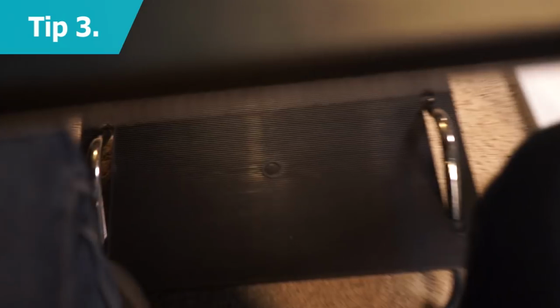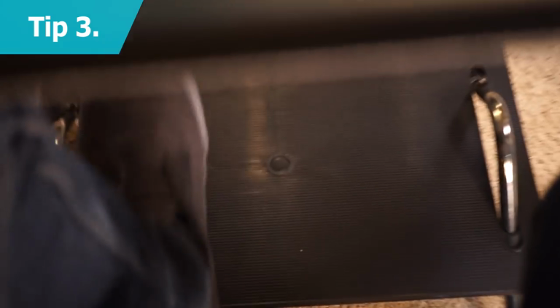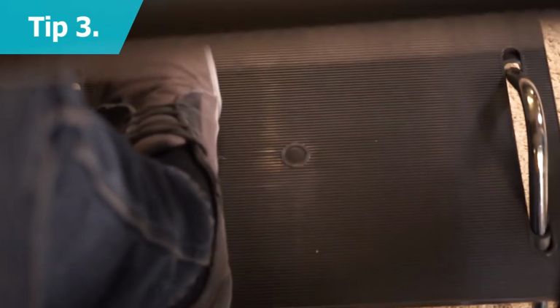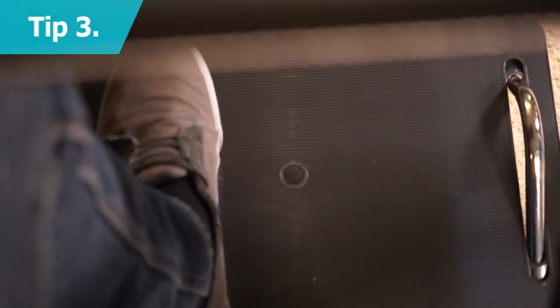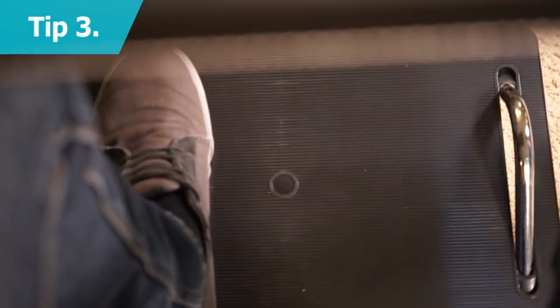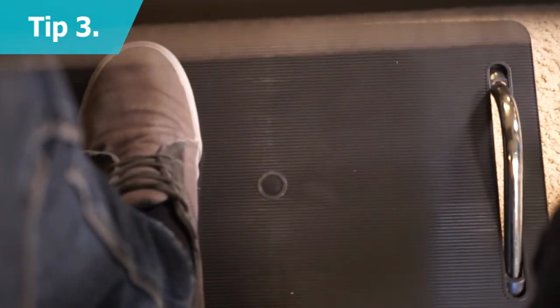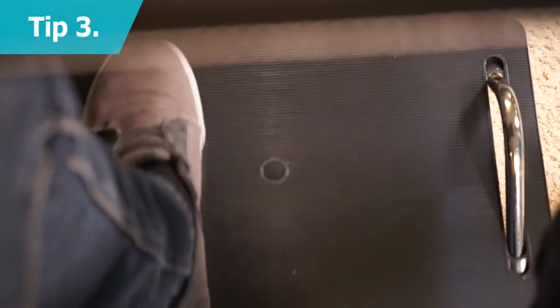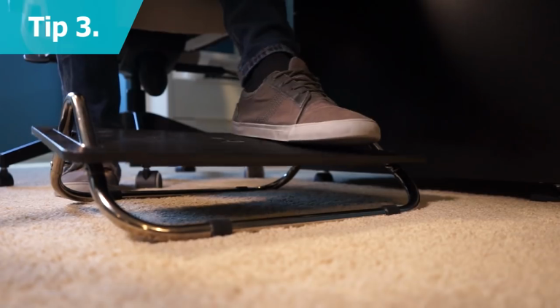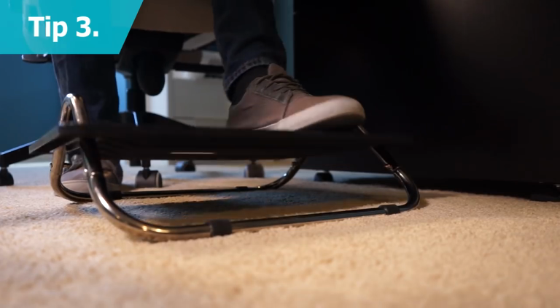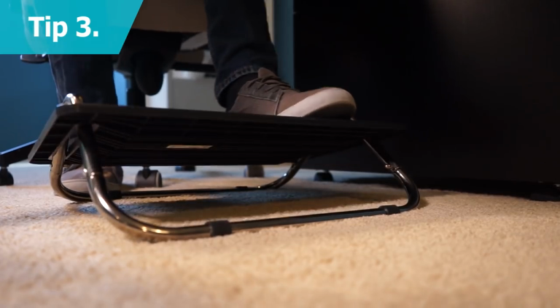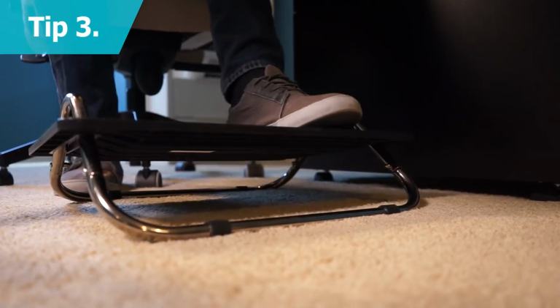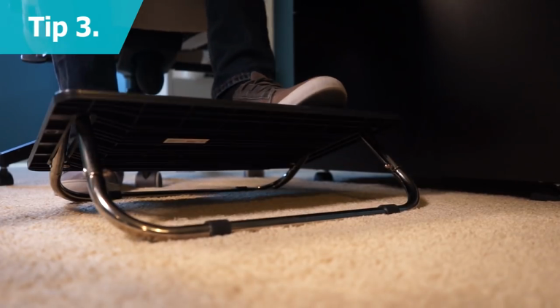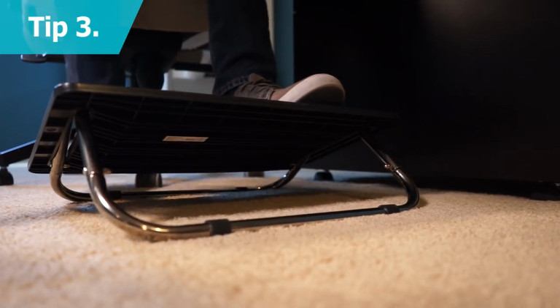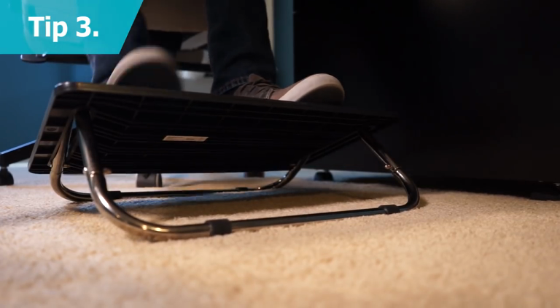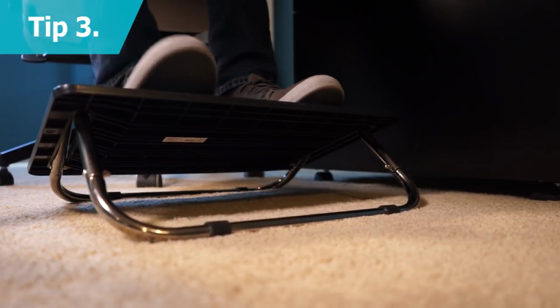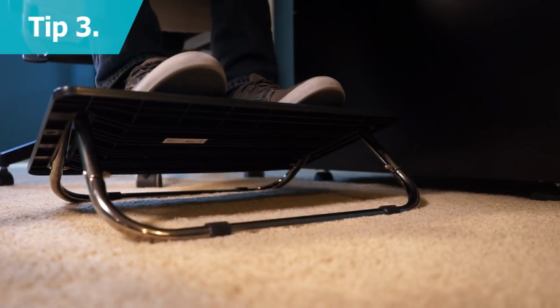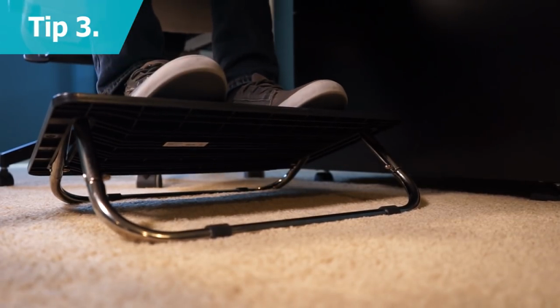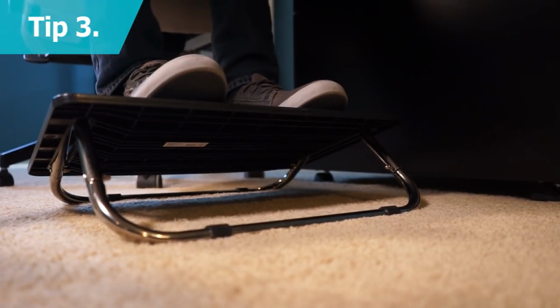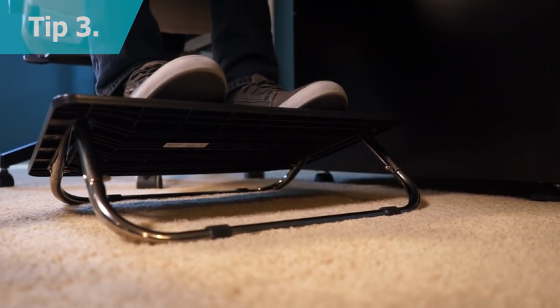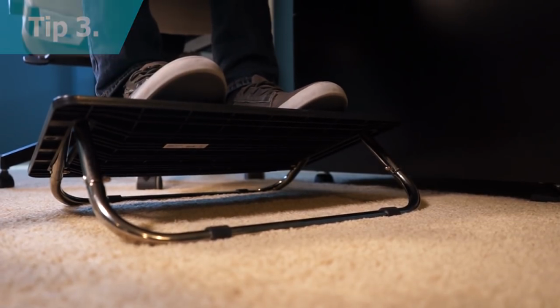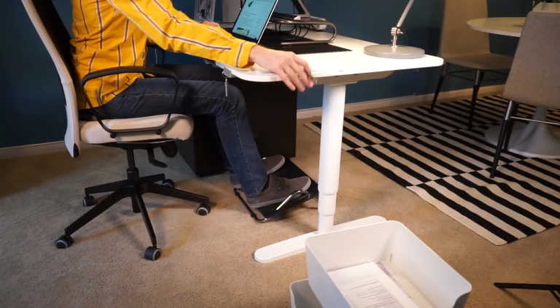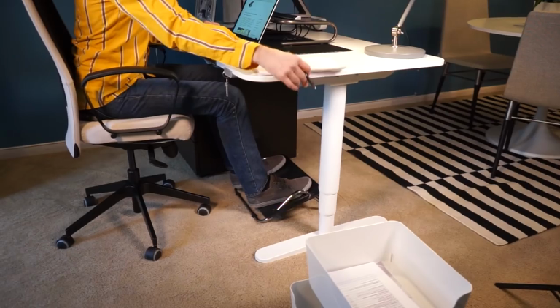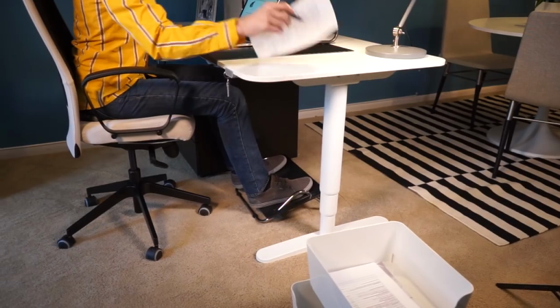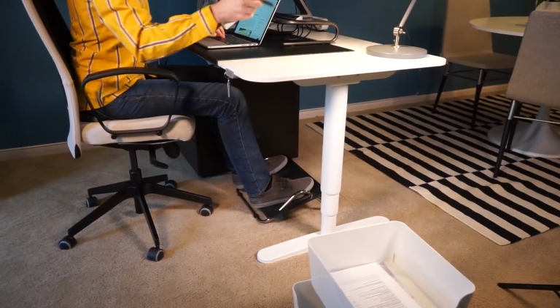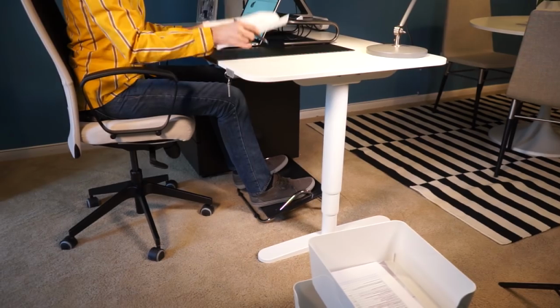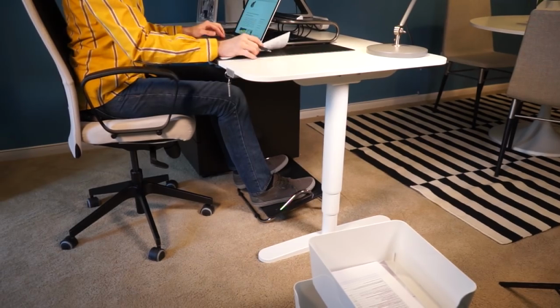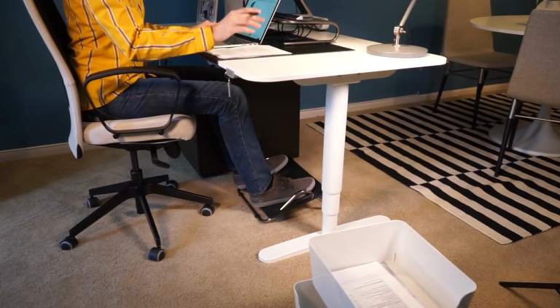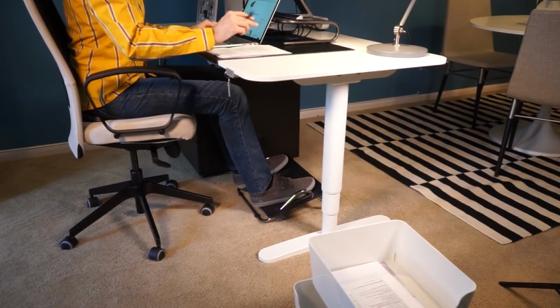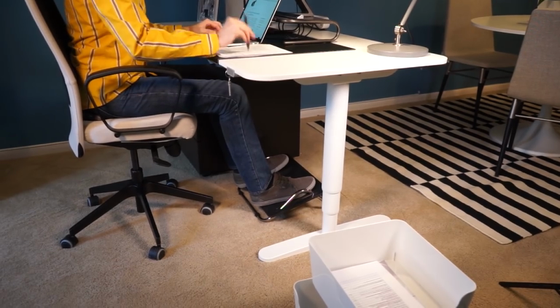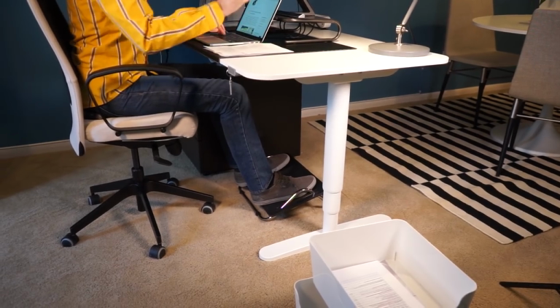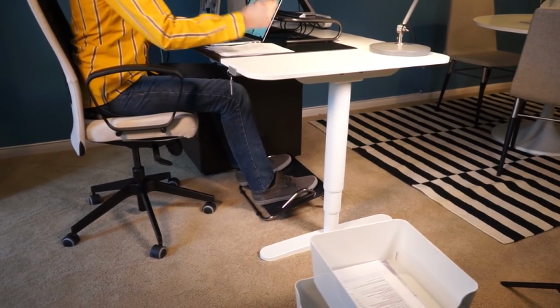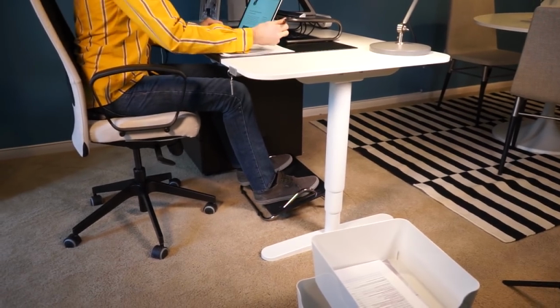Using an adjustable footrest like the Degato from IKEA helps you sit in a good working position and reduces strain on your legs, back, and neck.